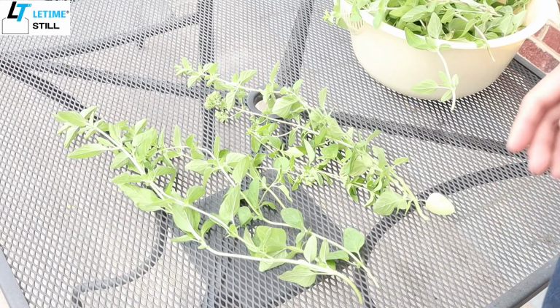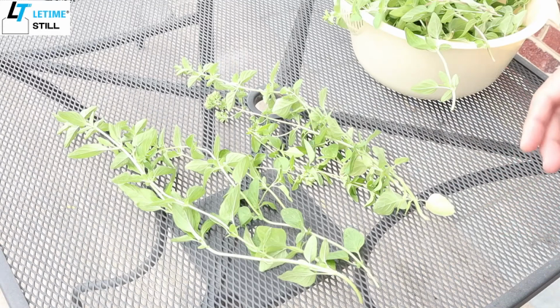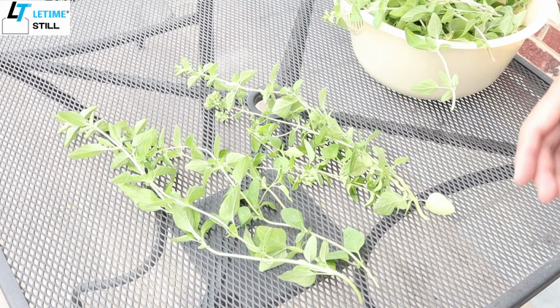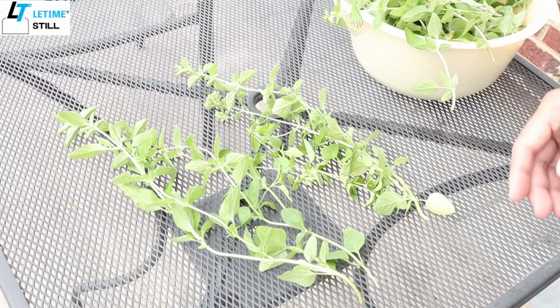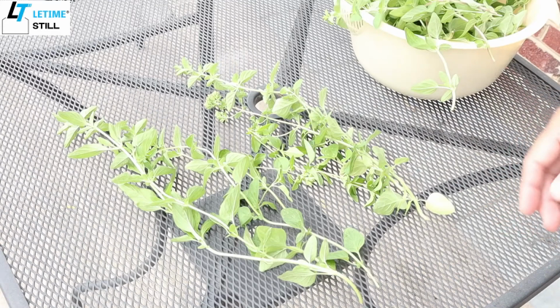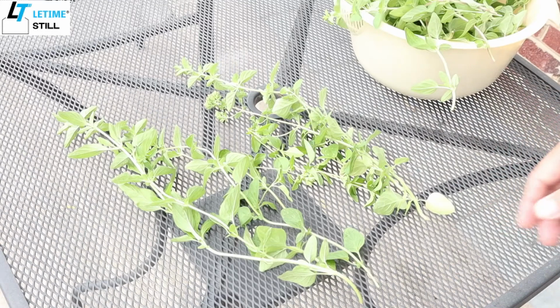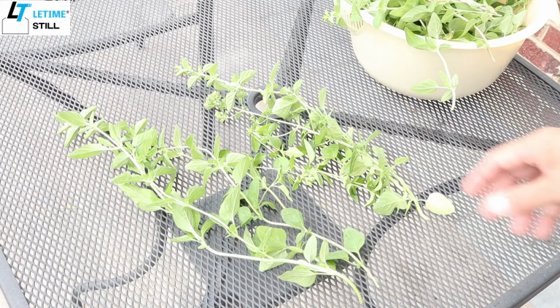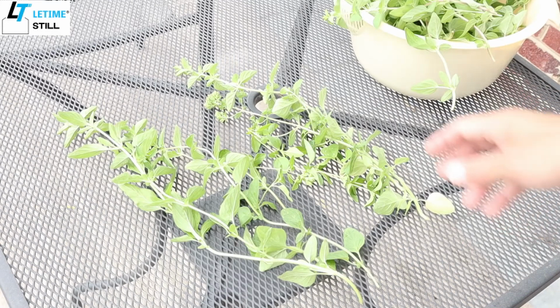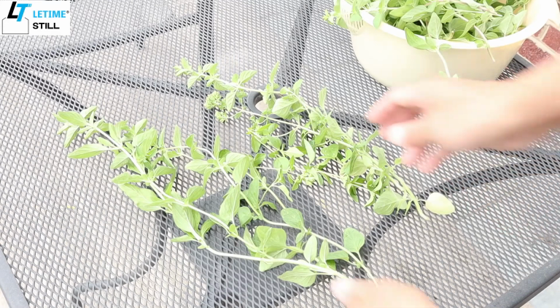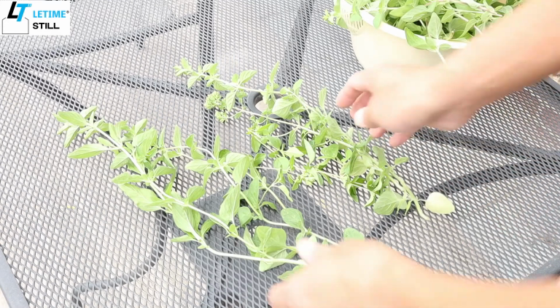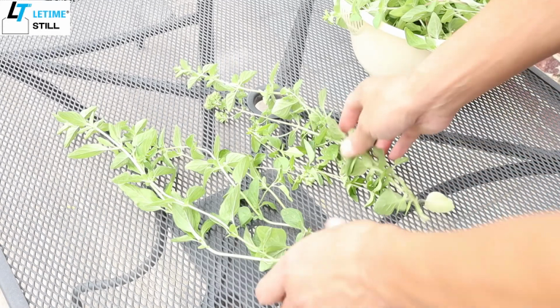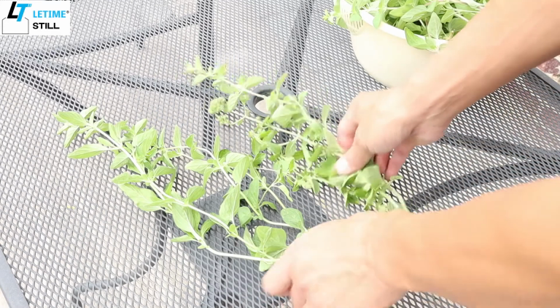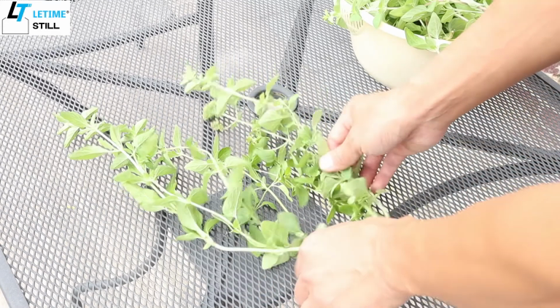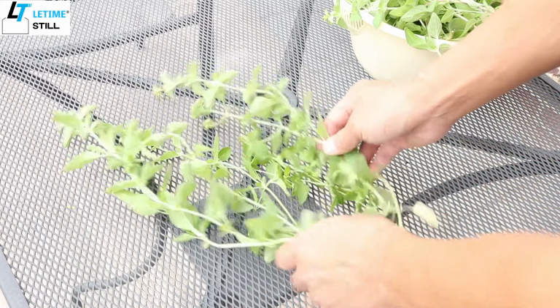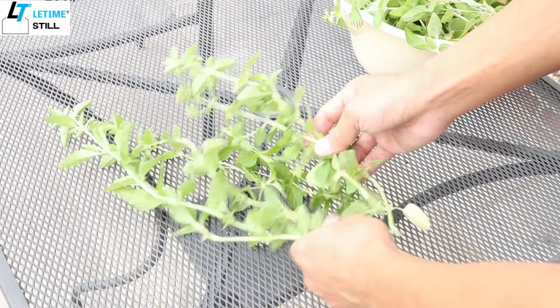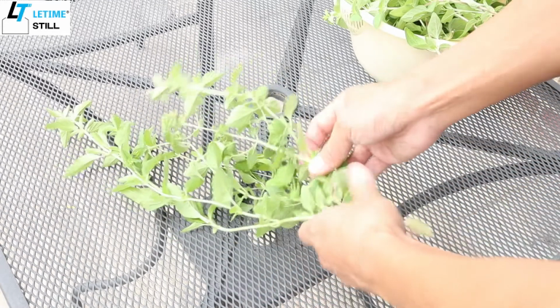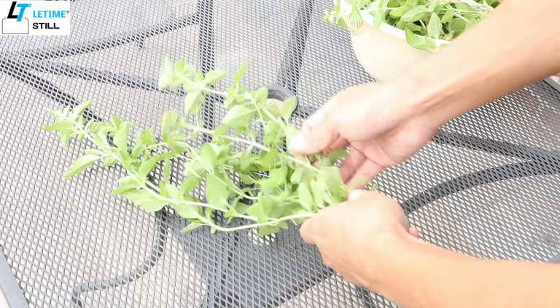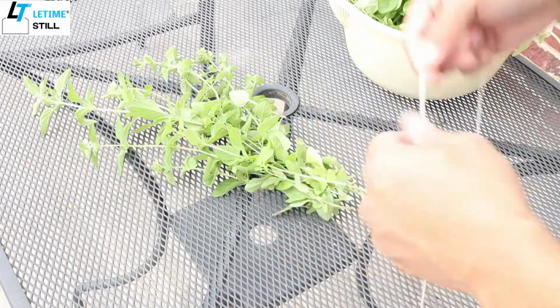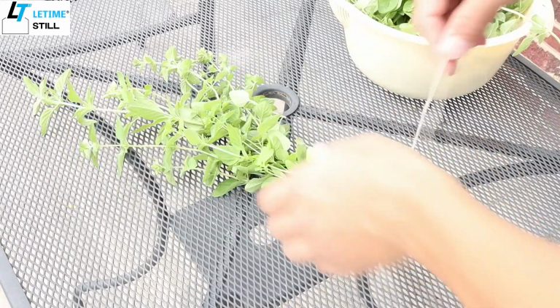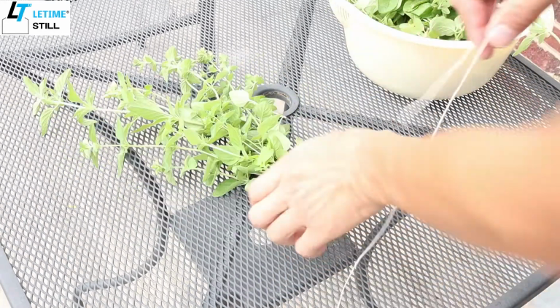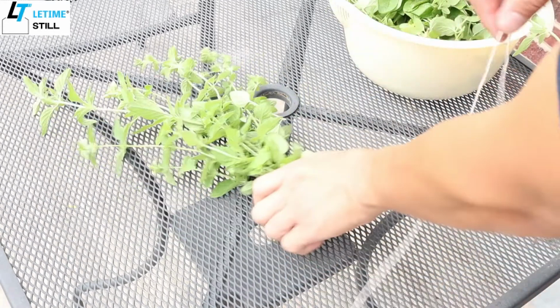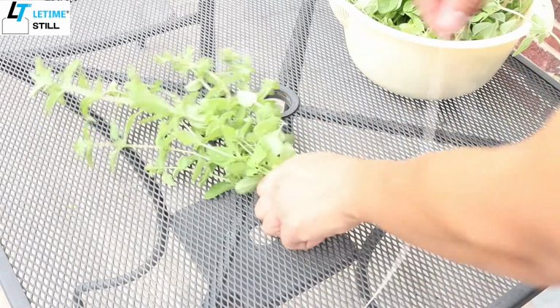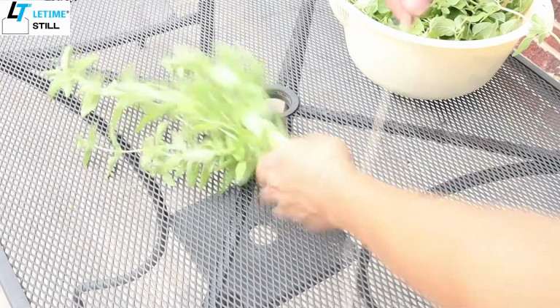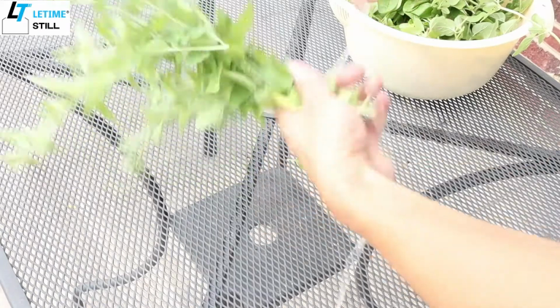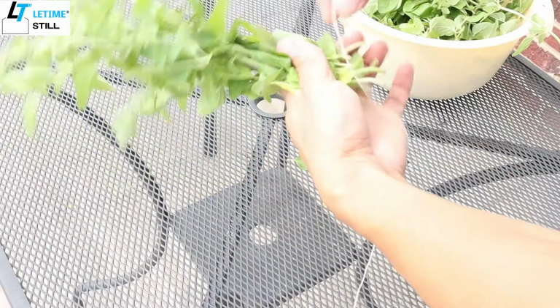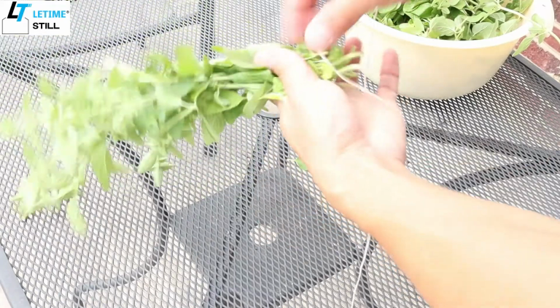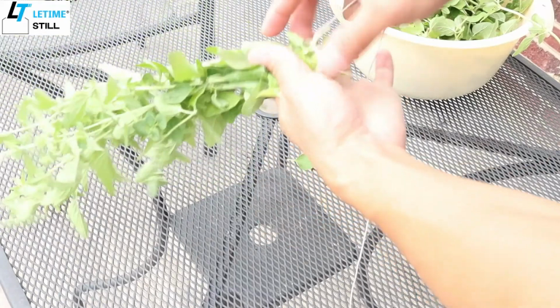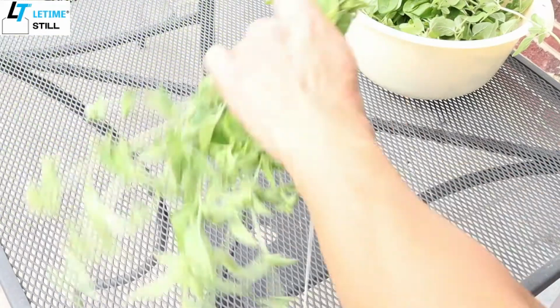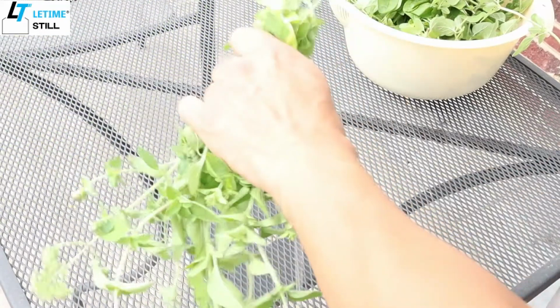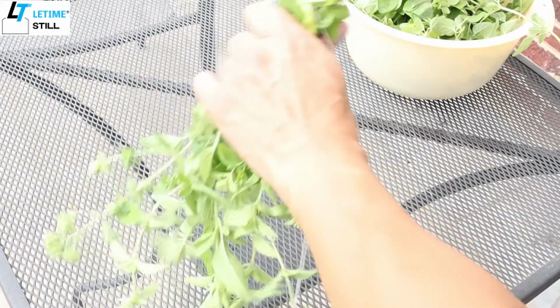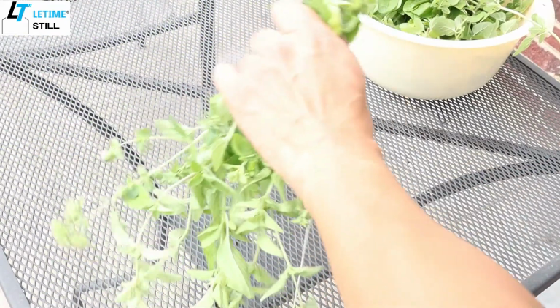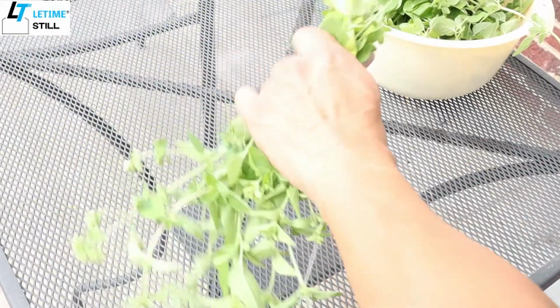The other way is to make a bundle, so we use a cotton wire.